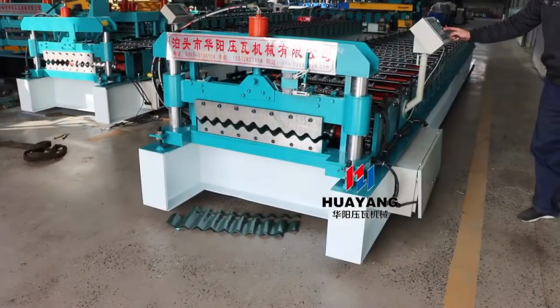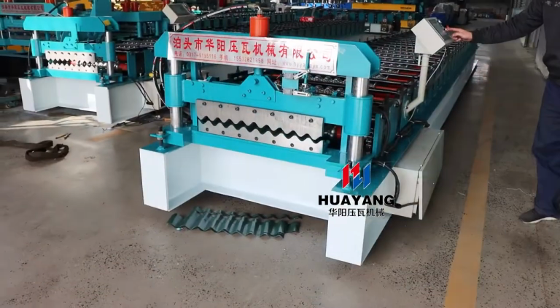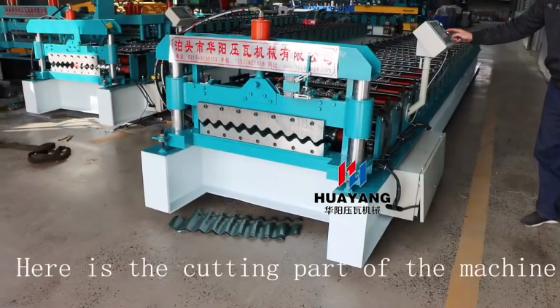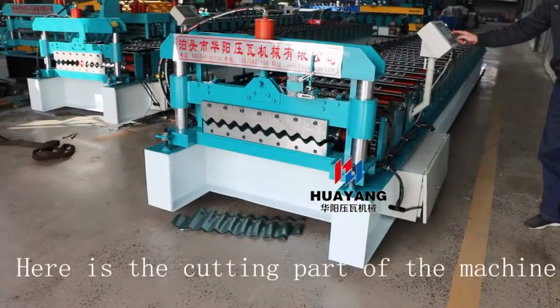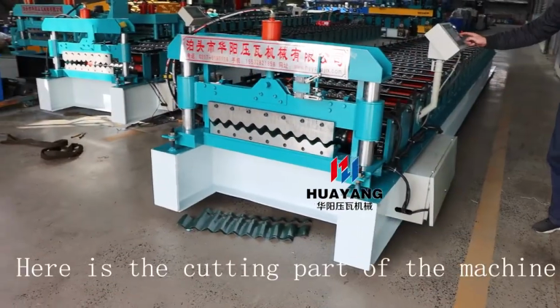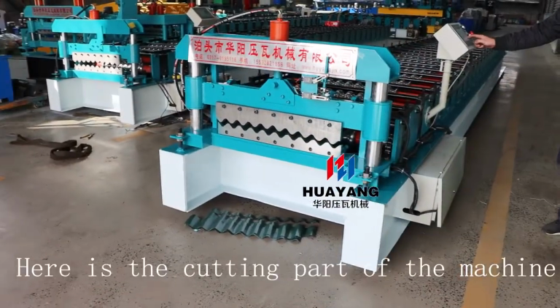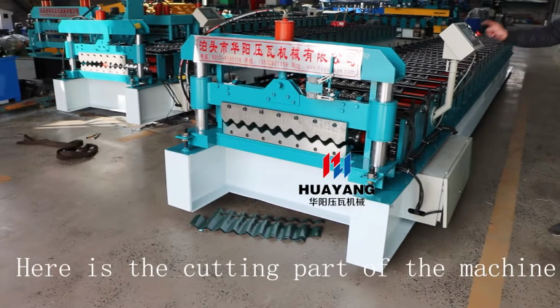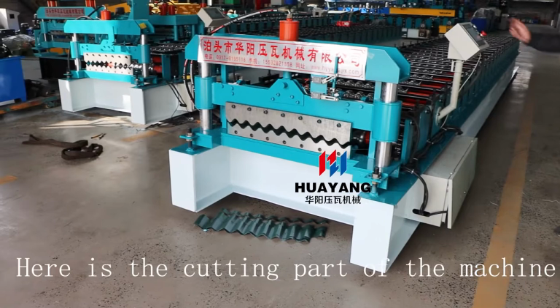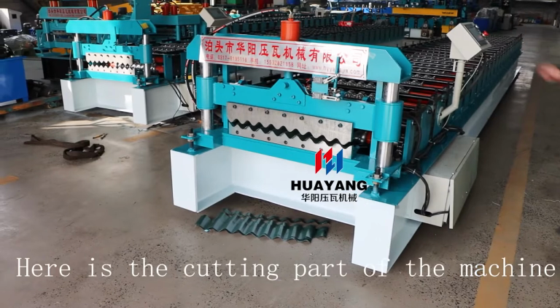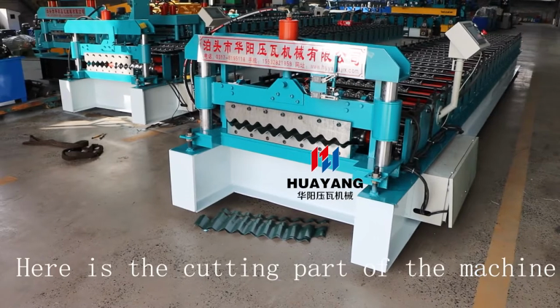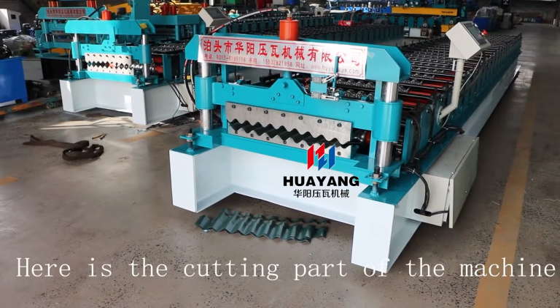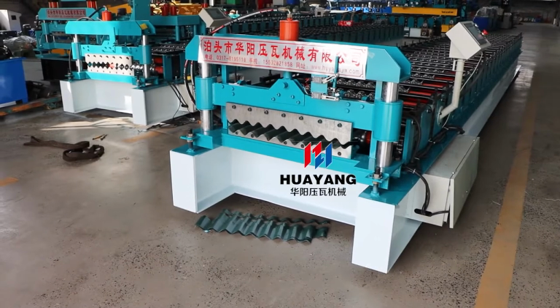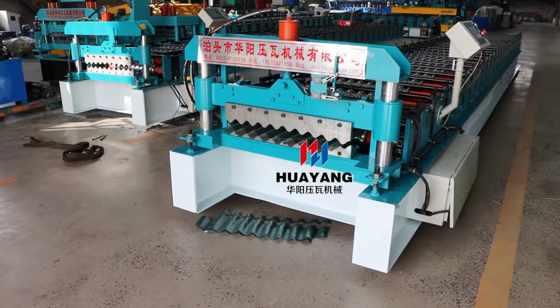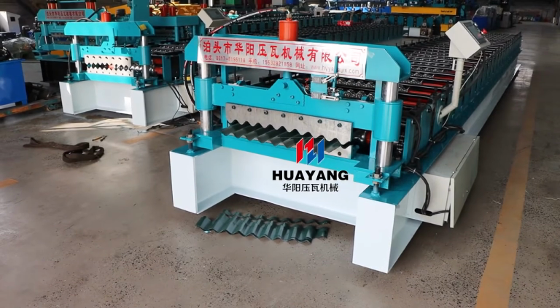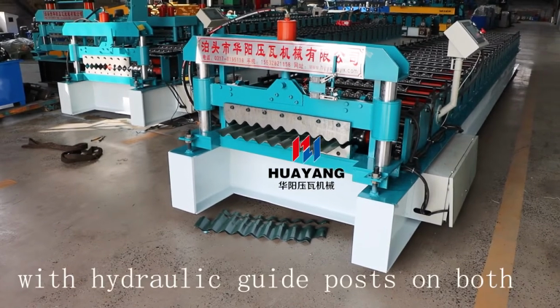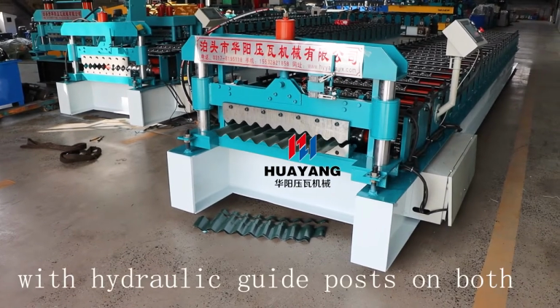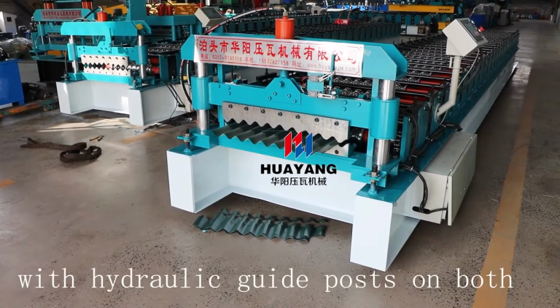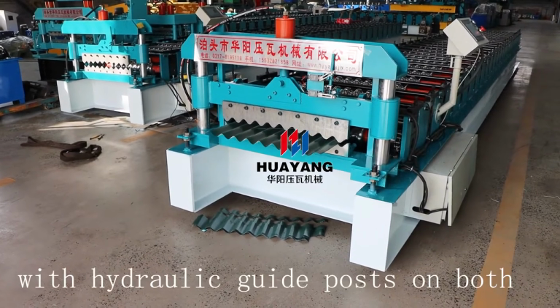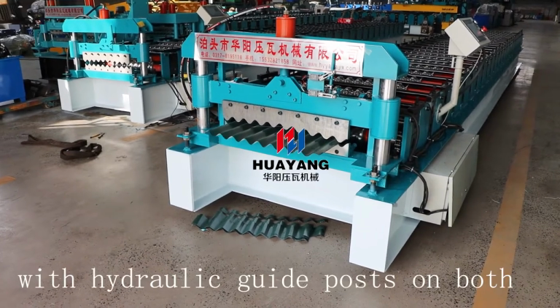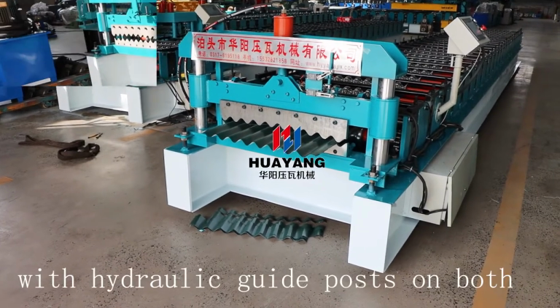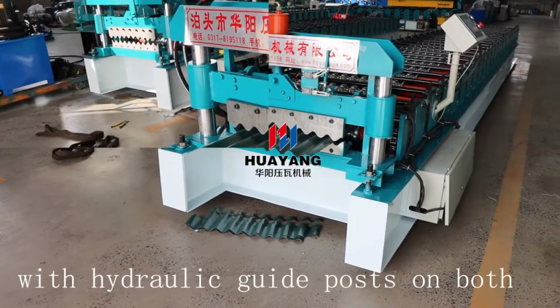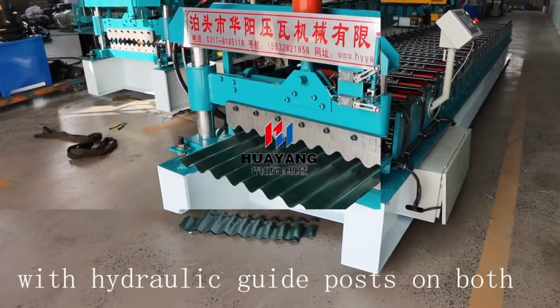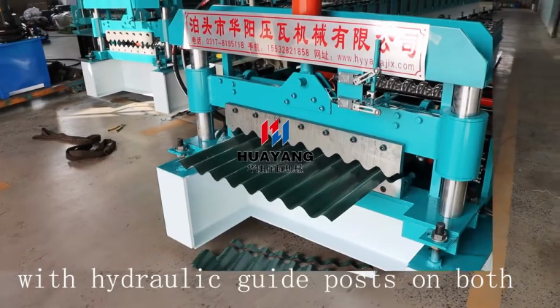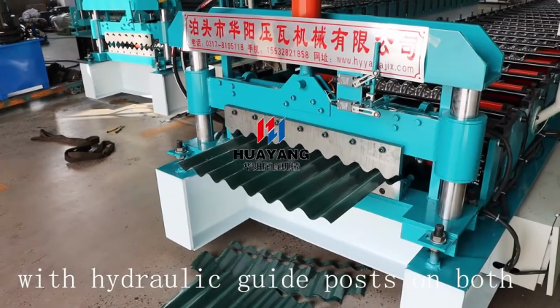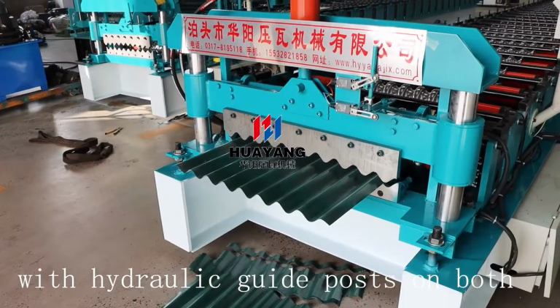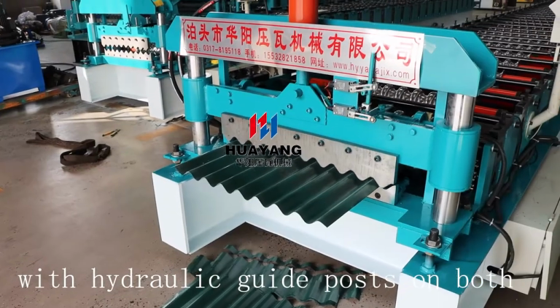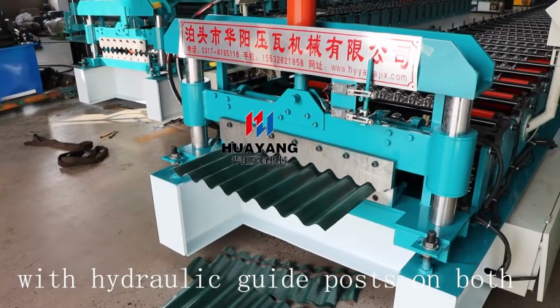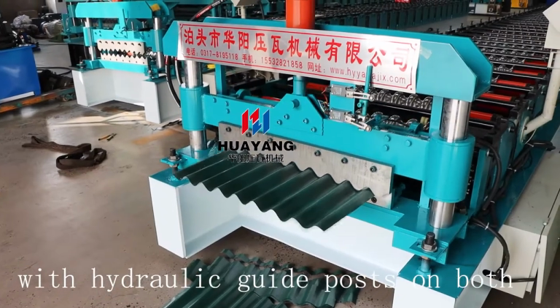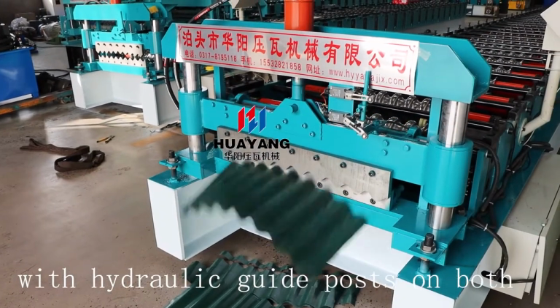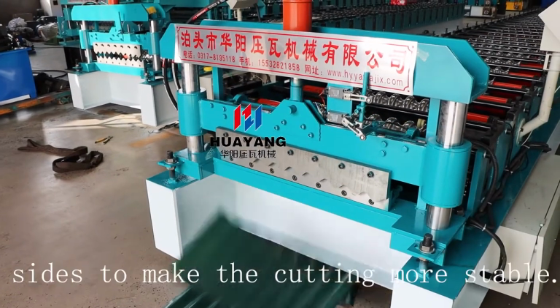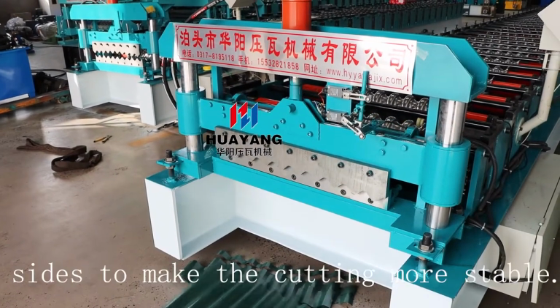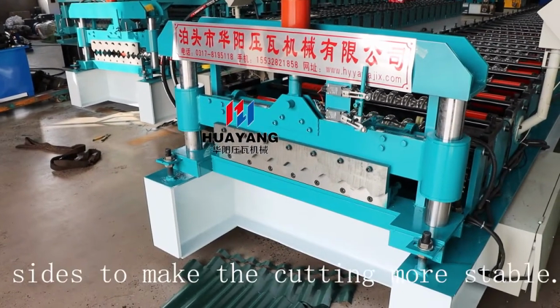Here's the cutting part of the machine, with hydraulic guide posts on both sides to make the cutting more stable.